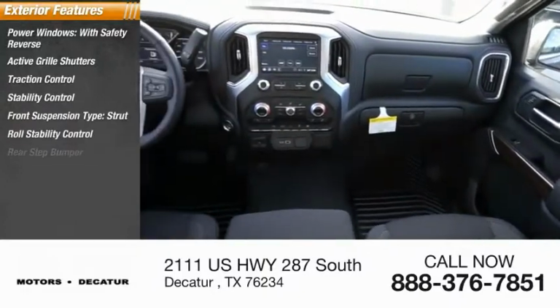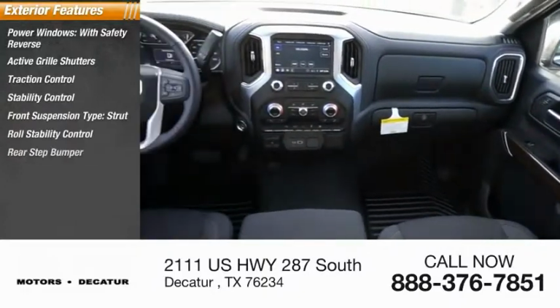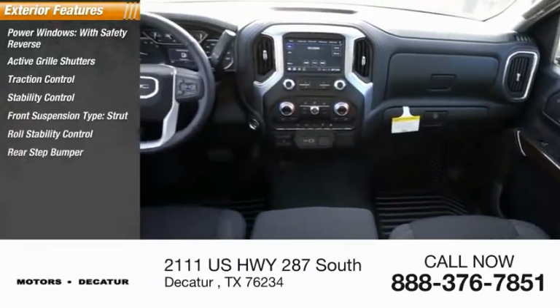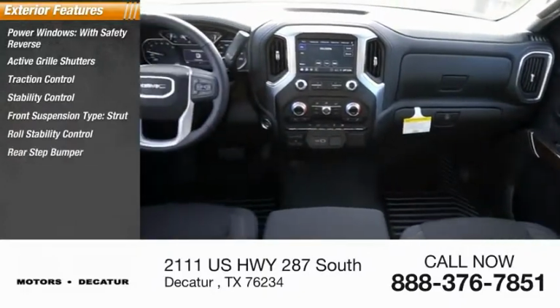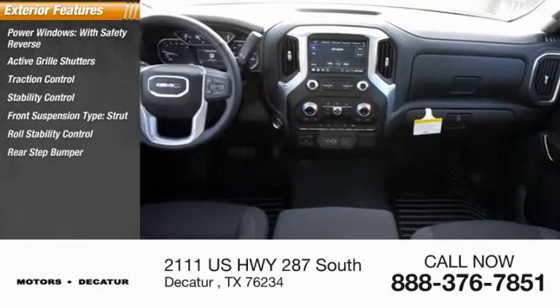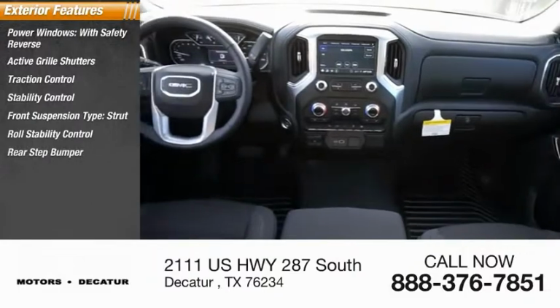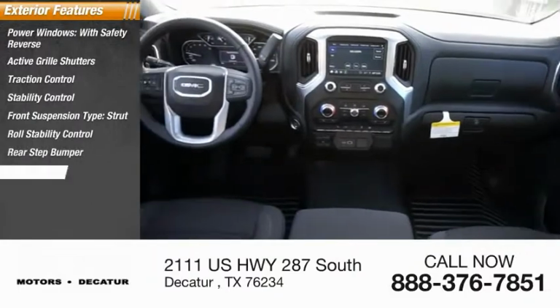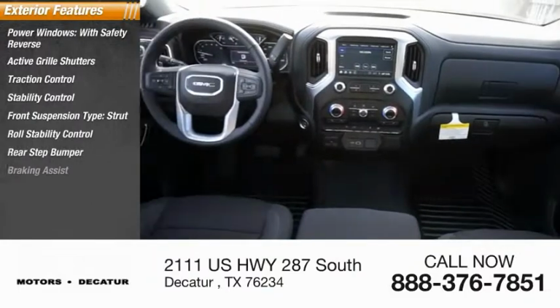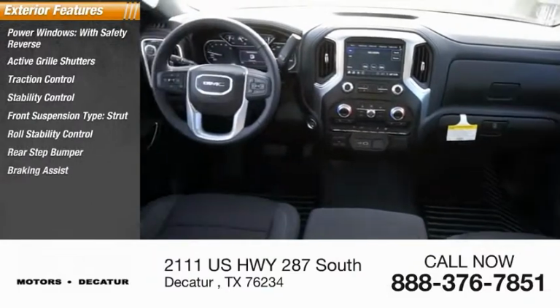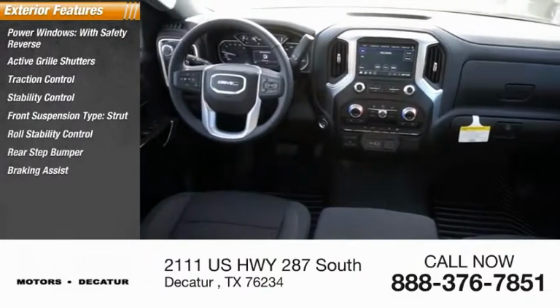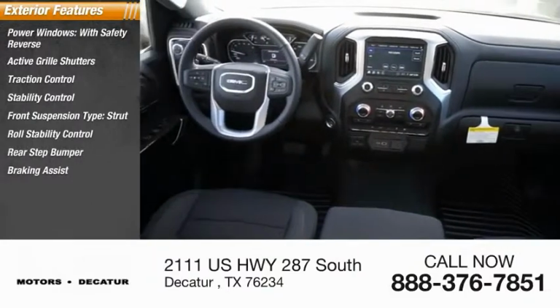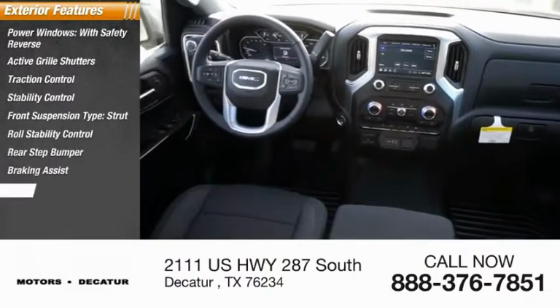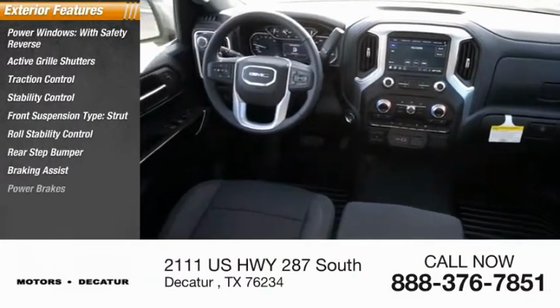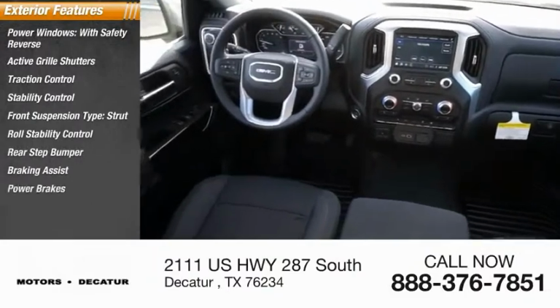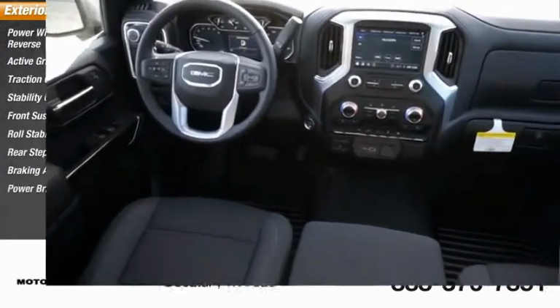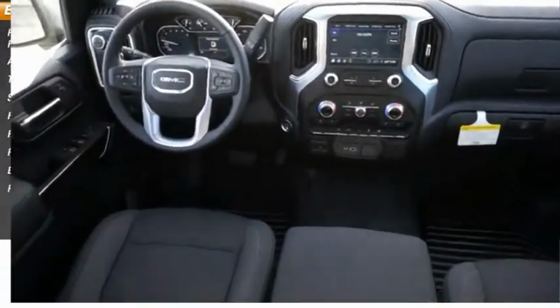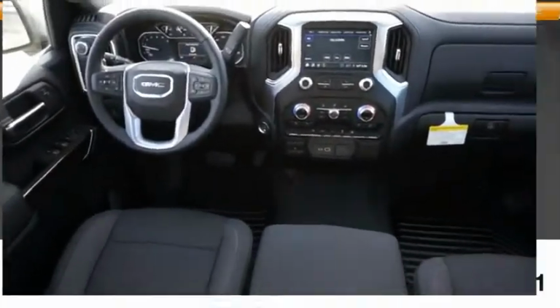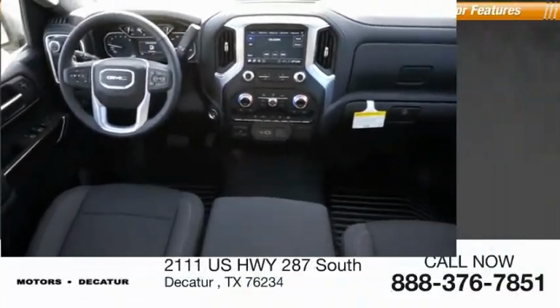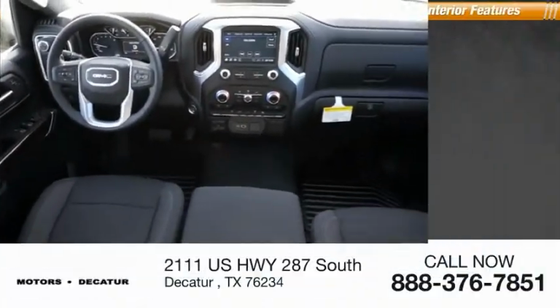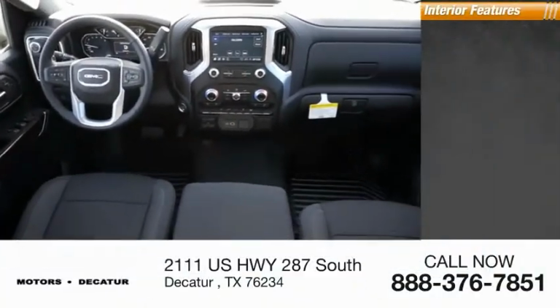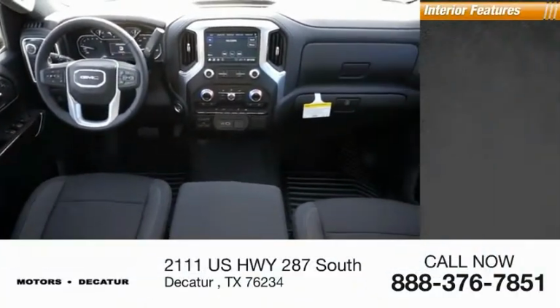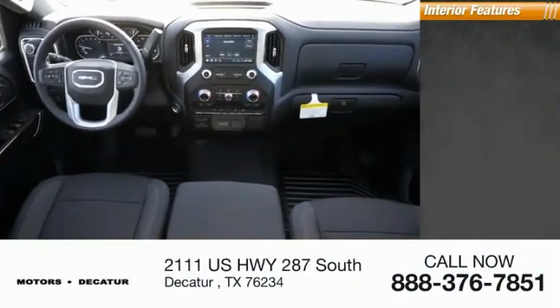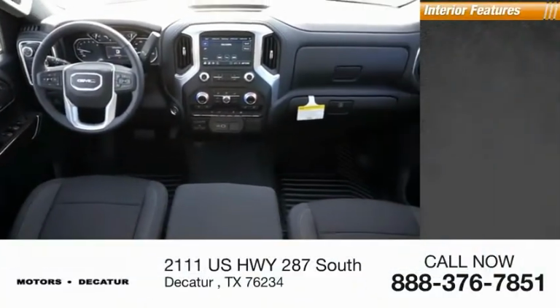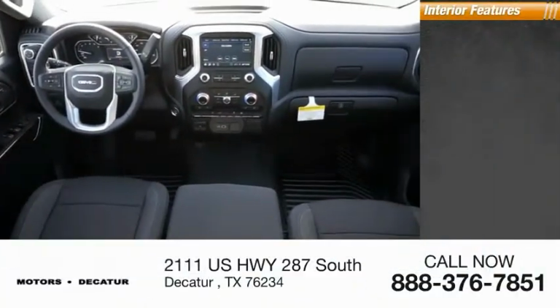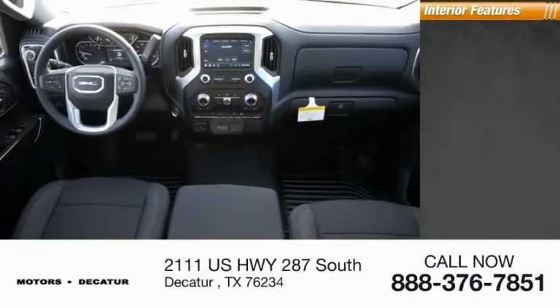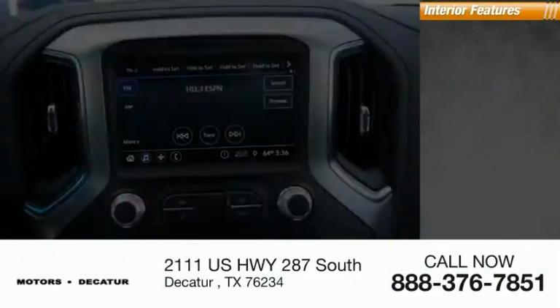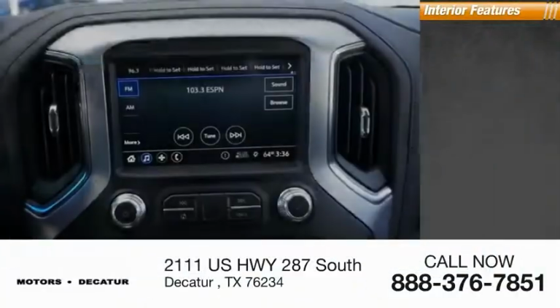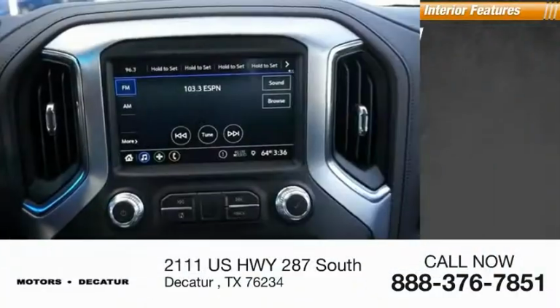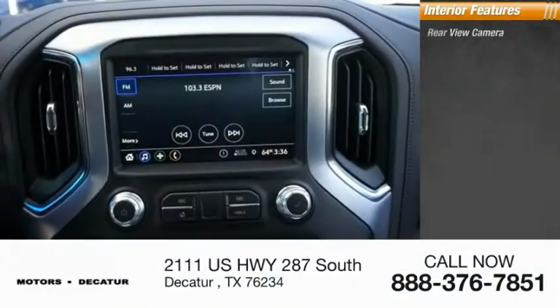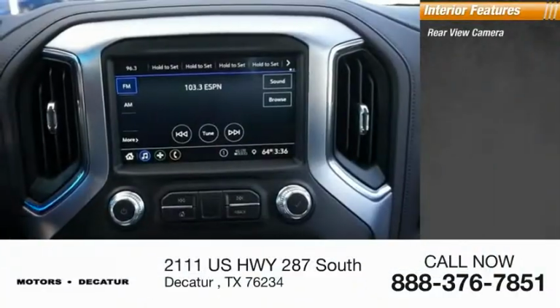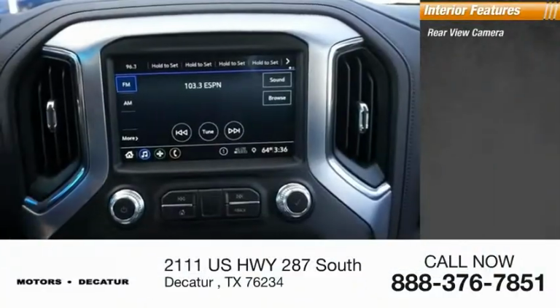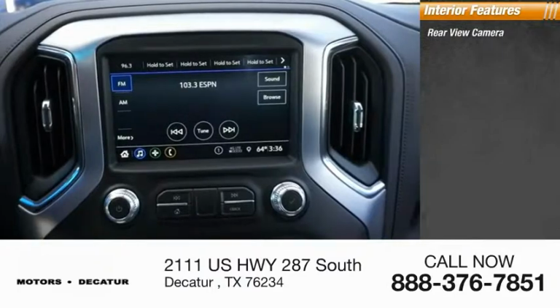Rear step bumper, braking assist, power brakes. Inside you'll find a rear view camera.